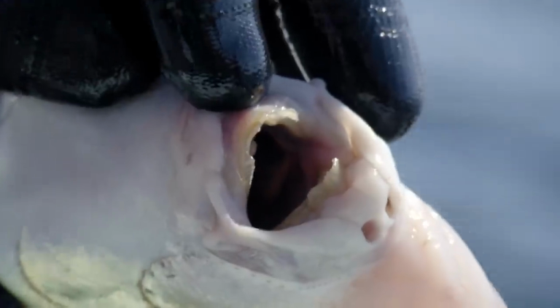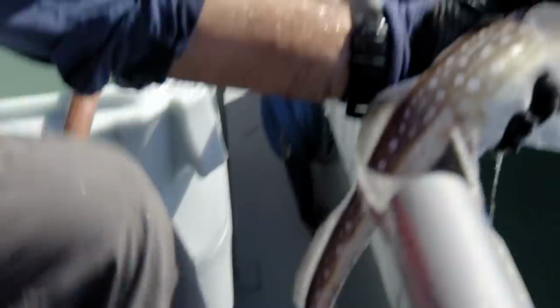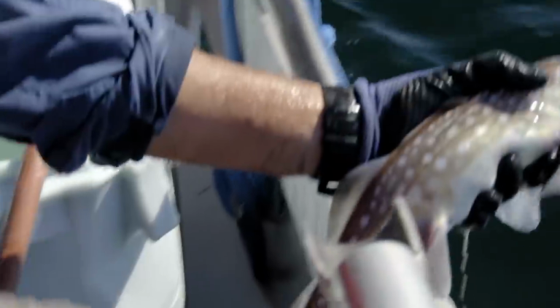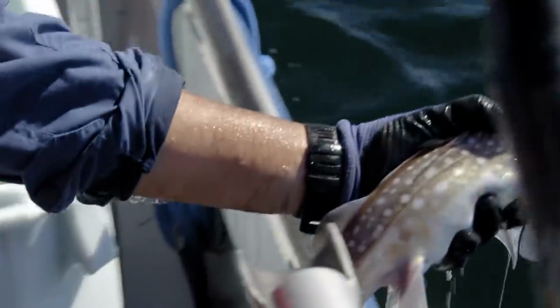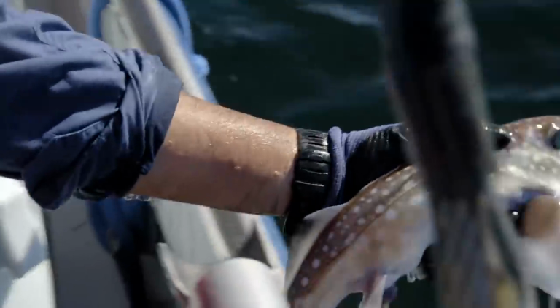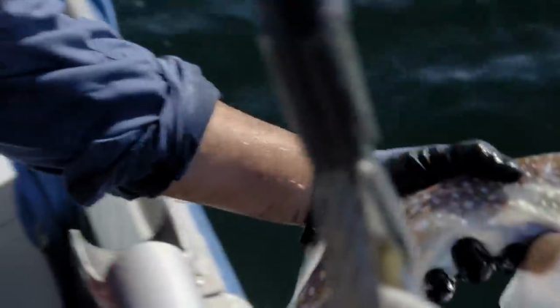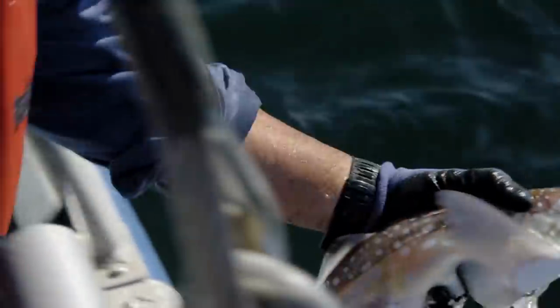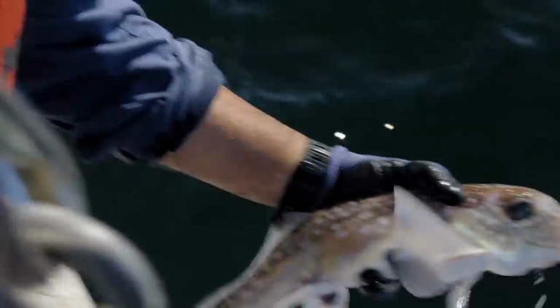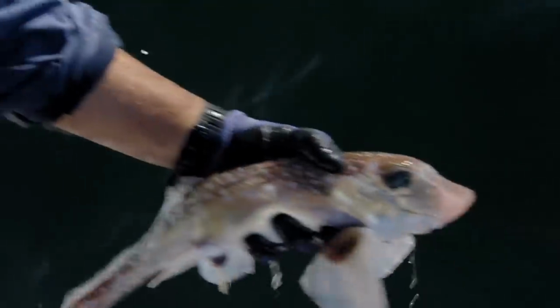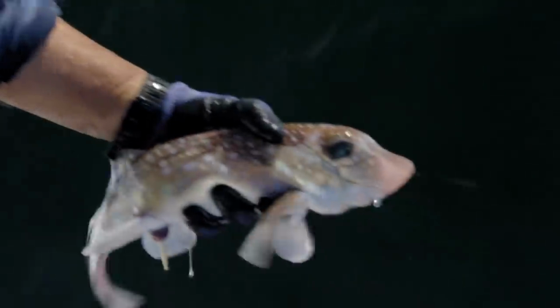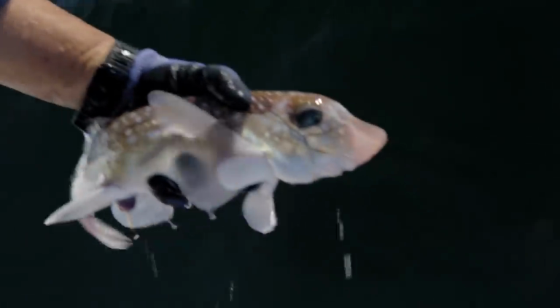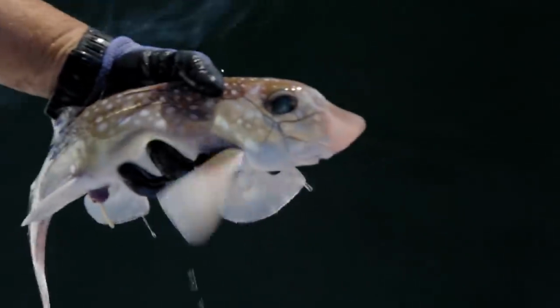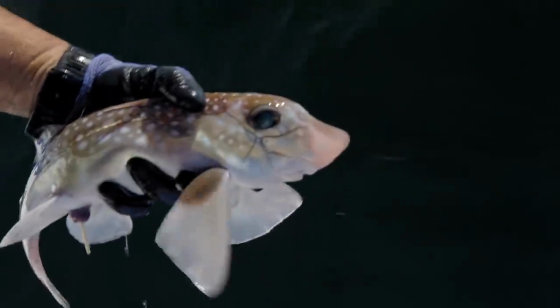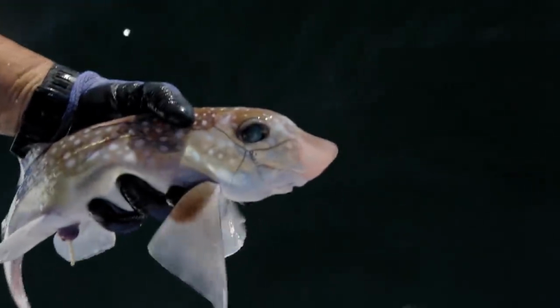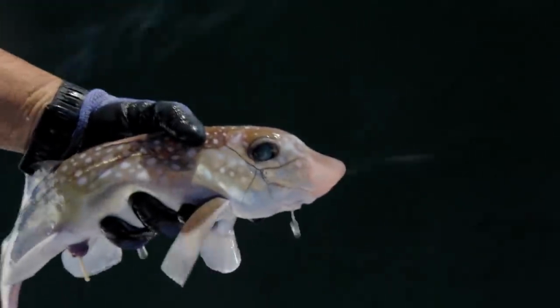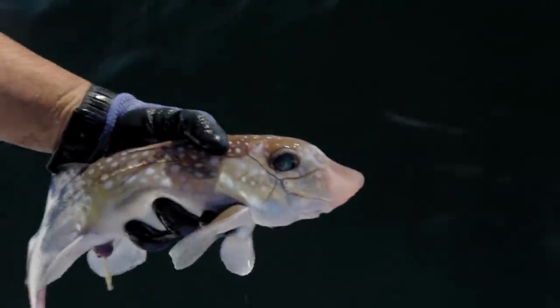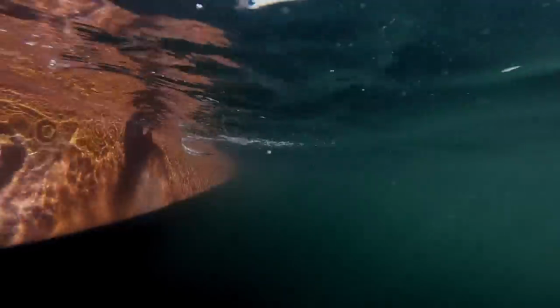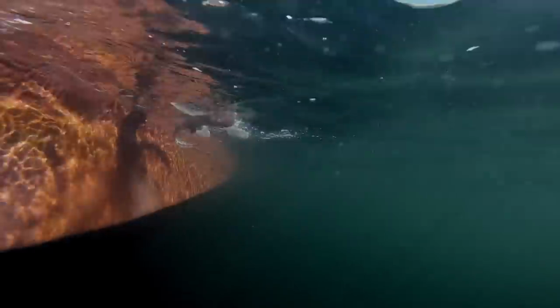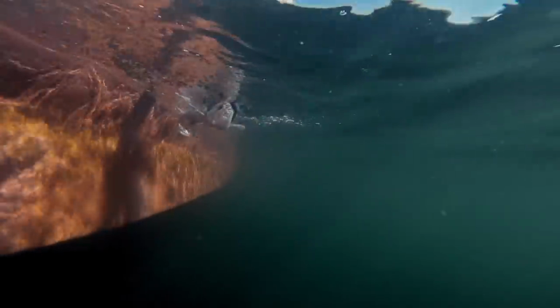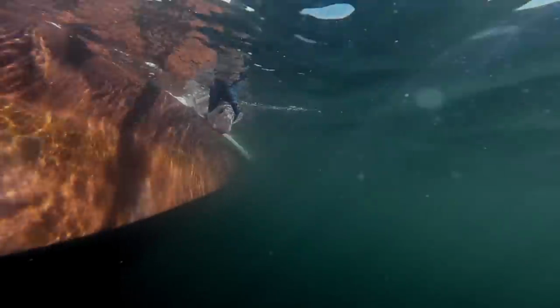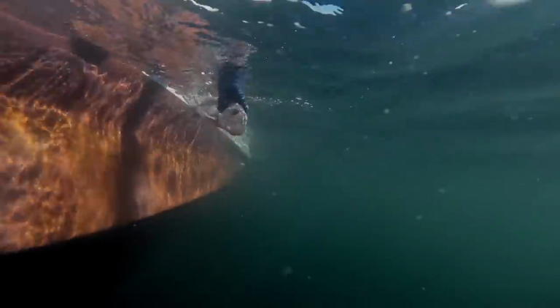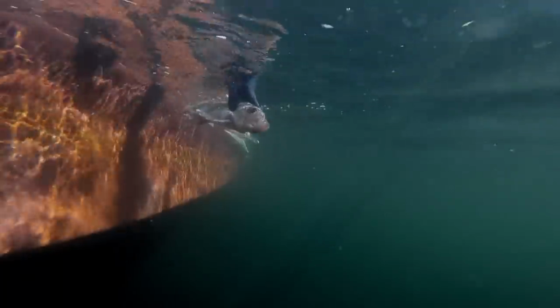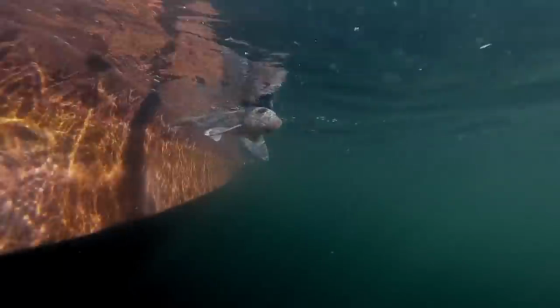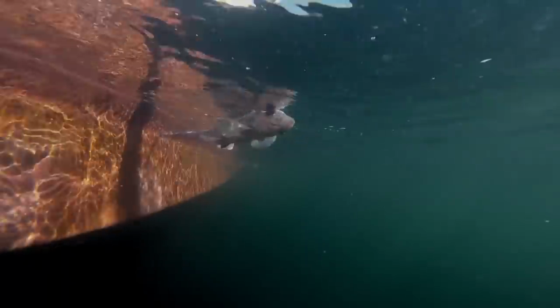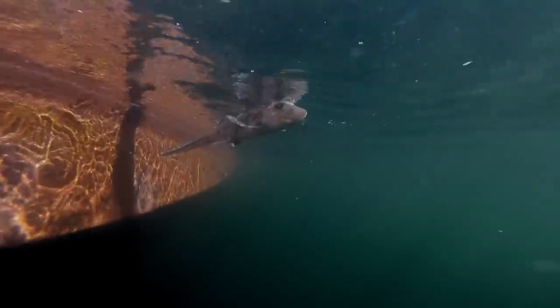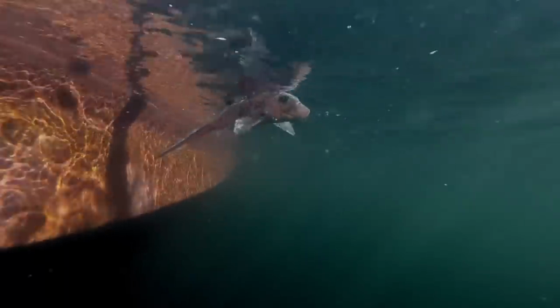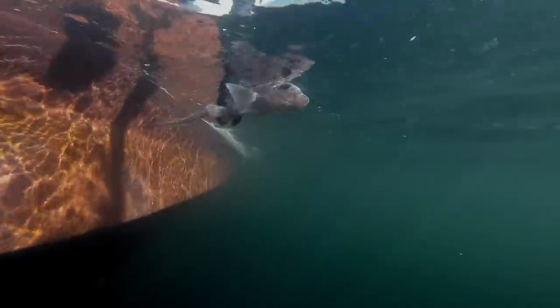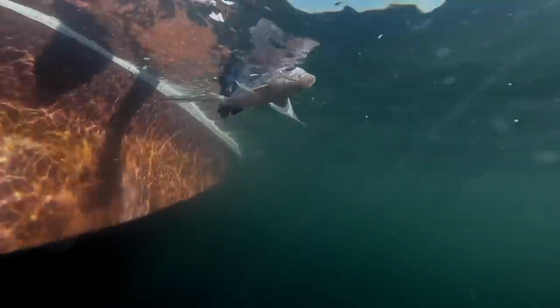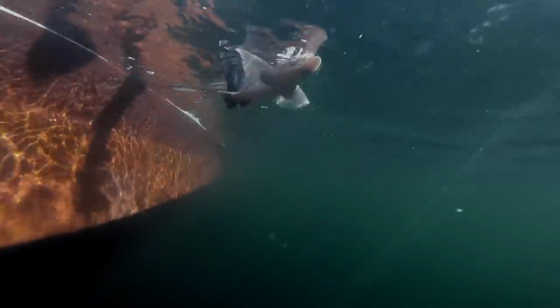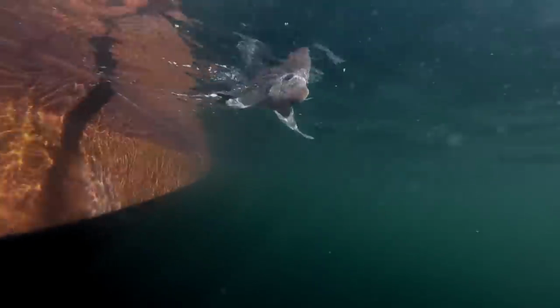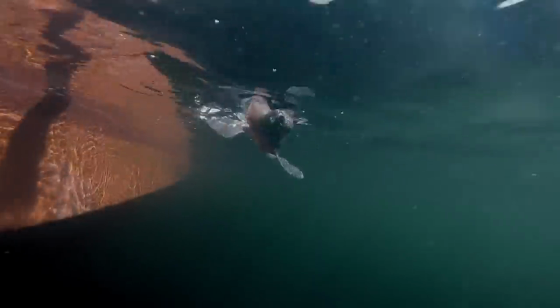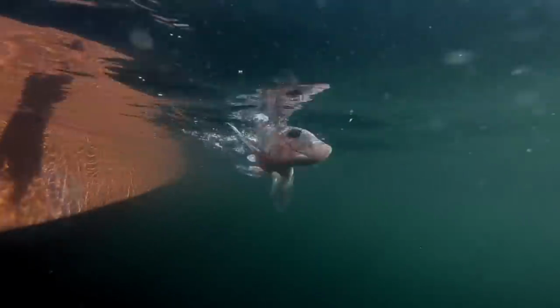Pulling up the ratfish from the depths has shown me how alien and bizarre the buzzsaw killer's family is.